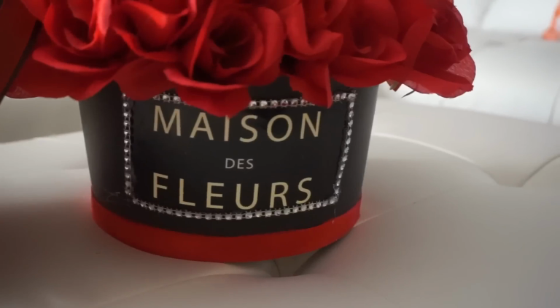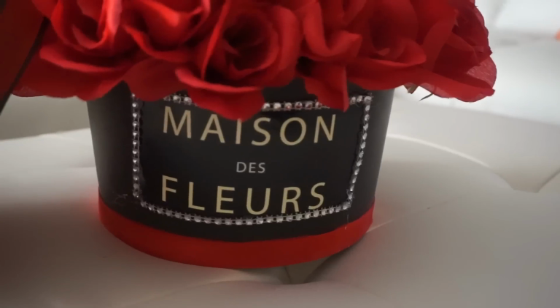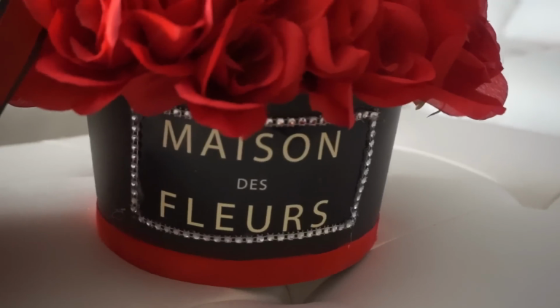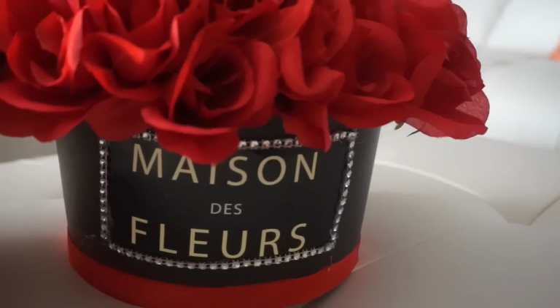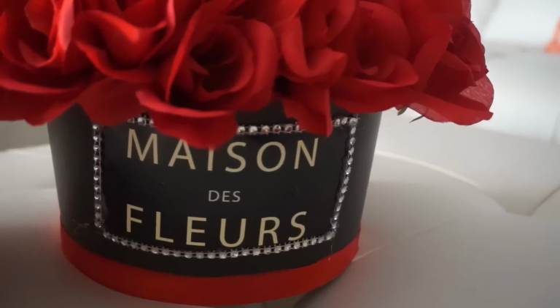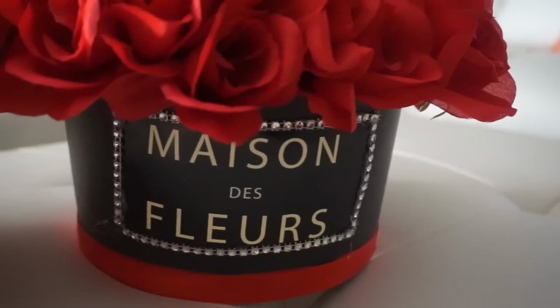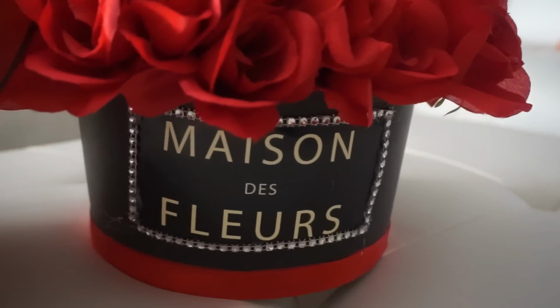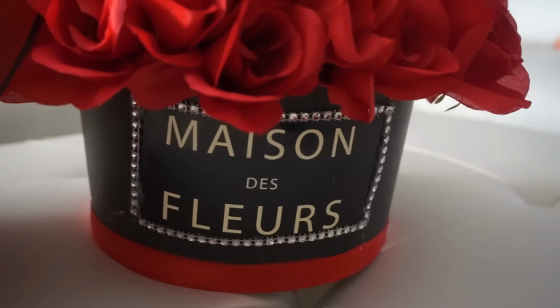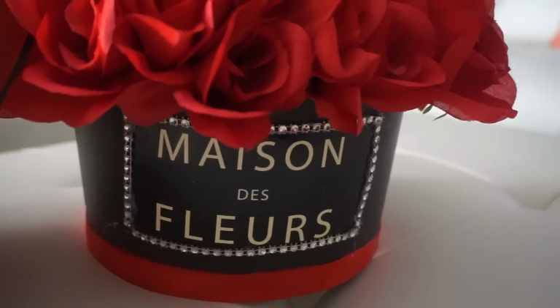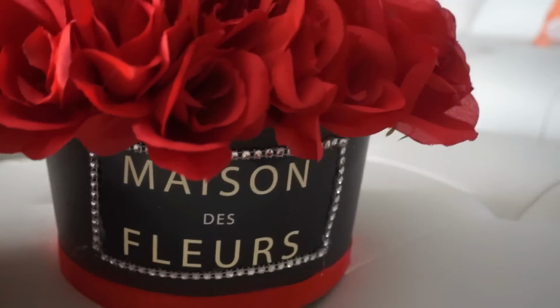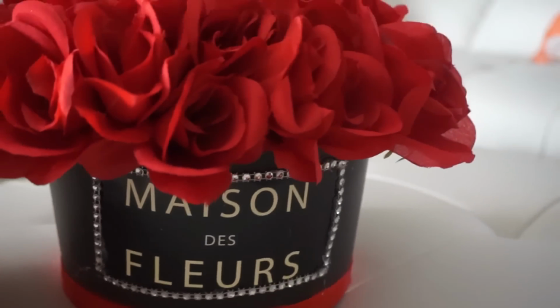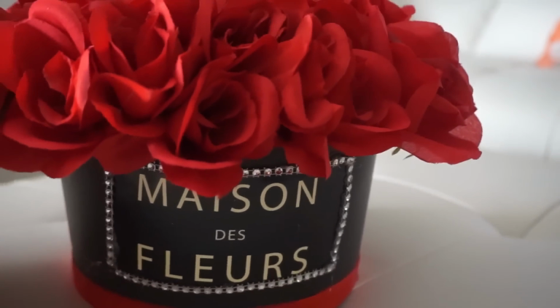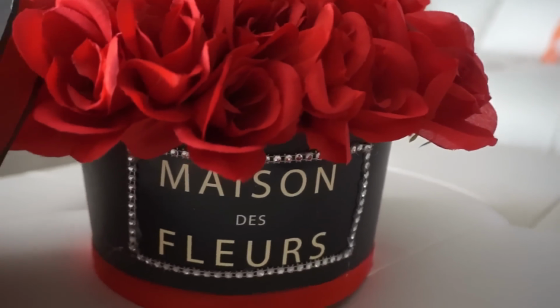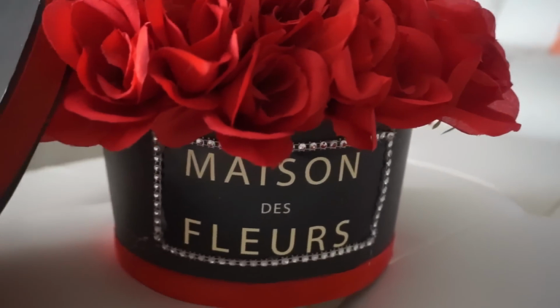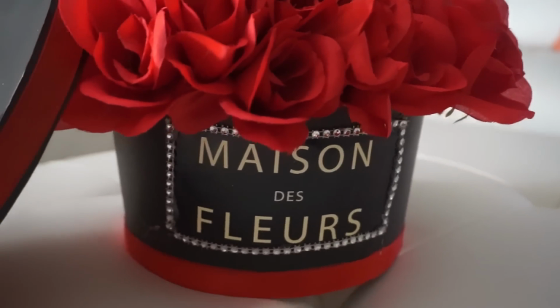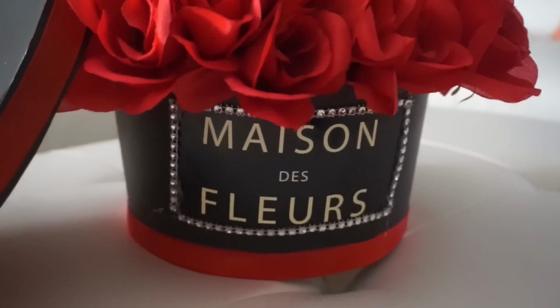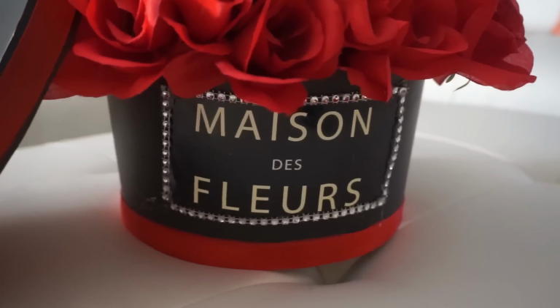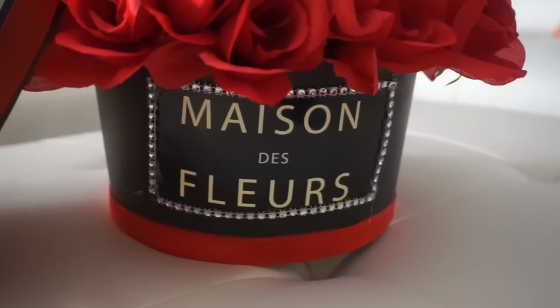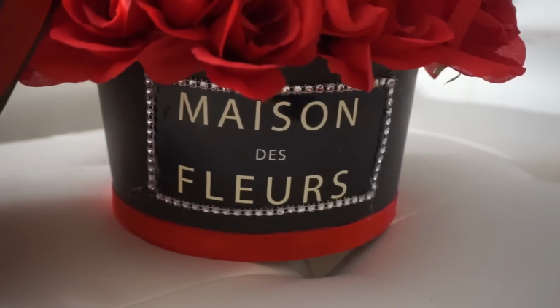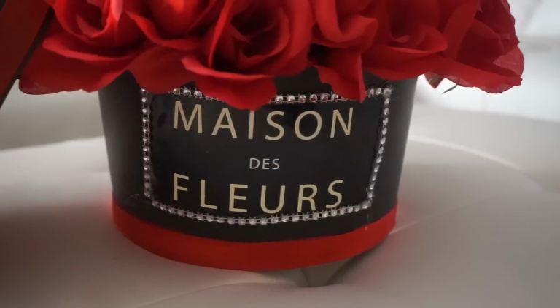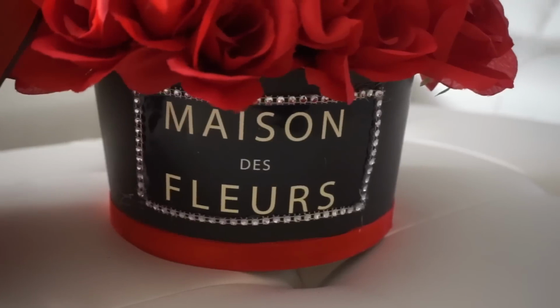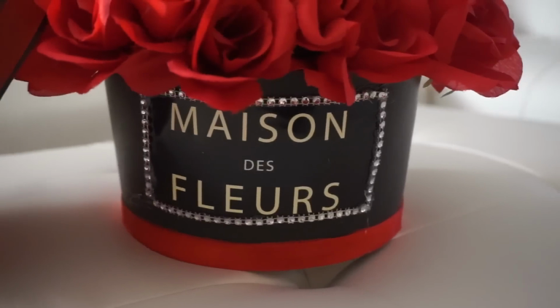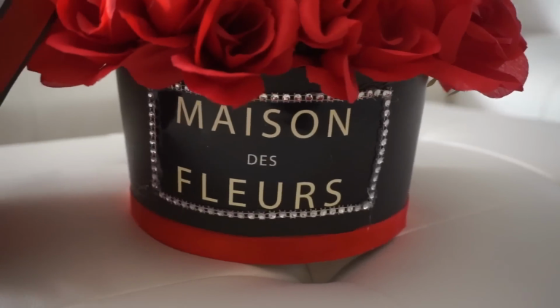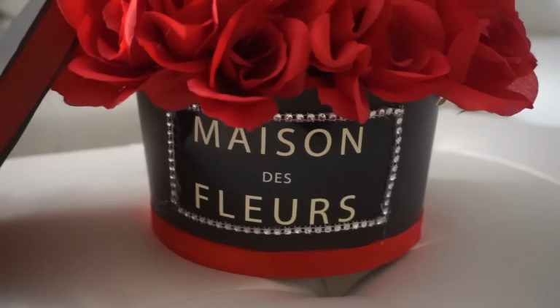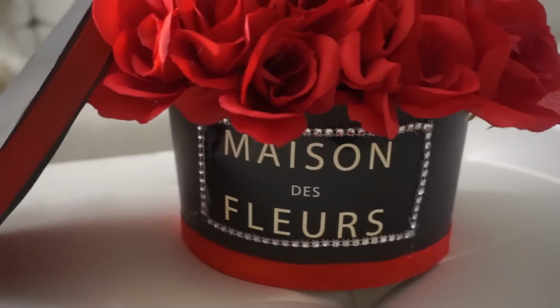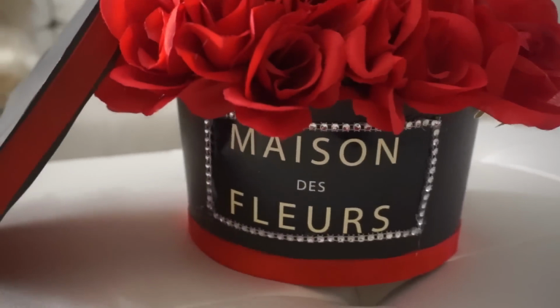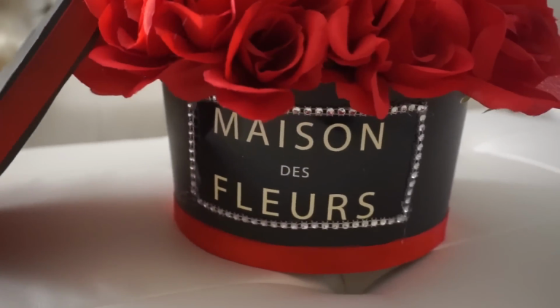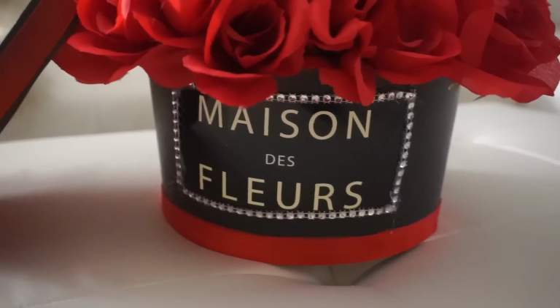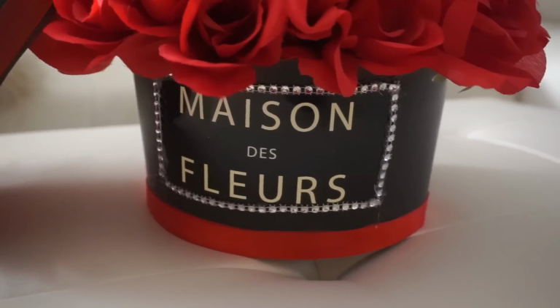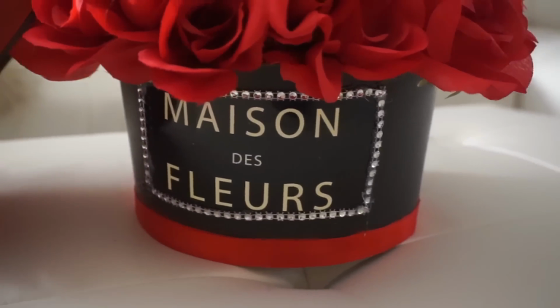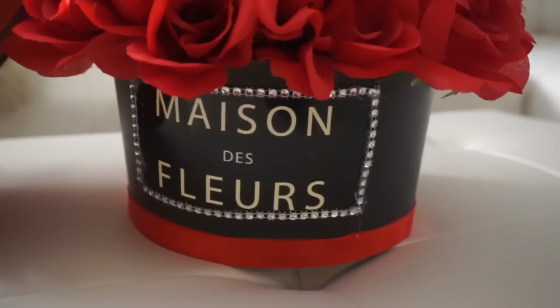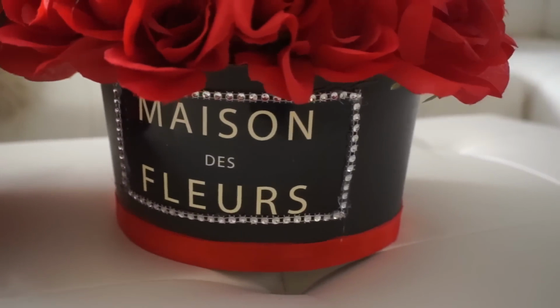I hope you guys enjoy it. It's great for Valentine's and it was so affordable and so easy. So if you guys are wondering how I made it, keep watching.